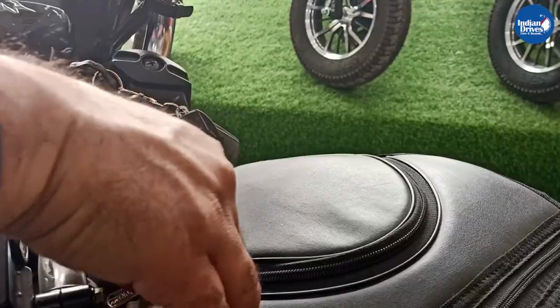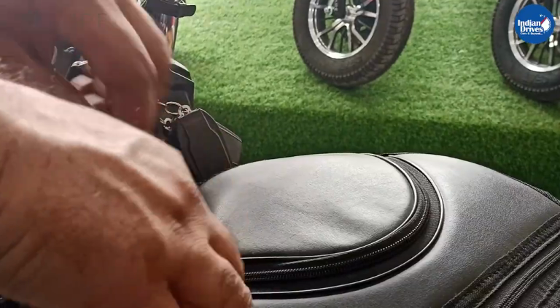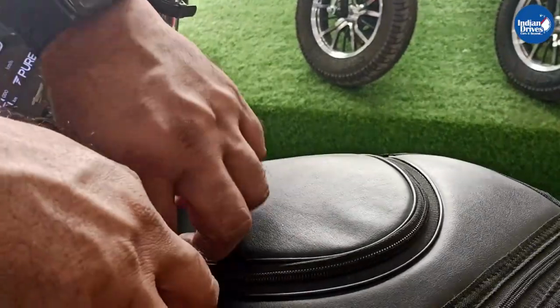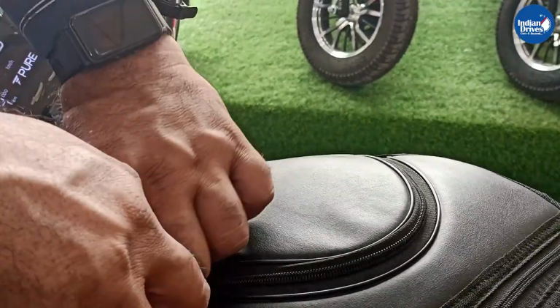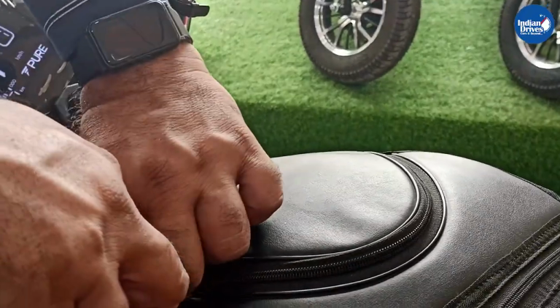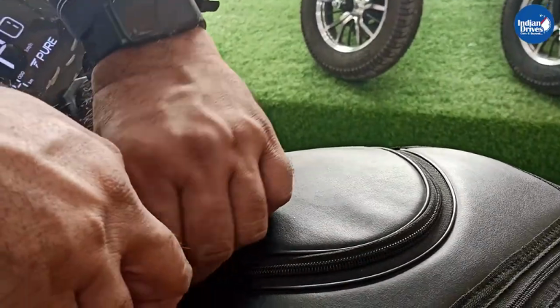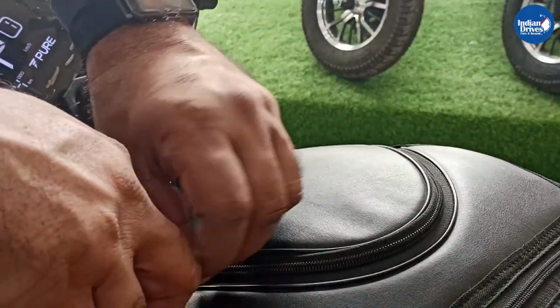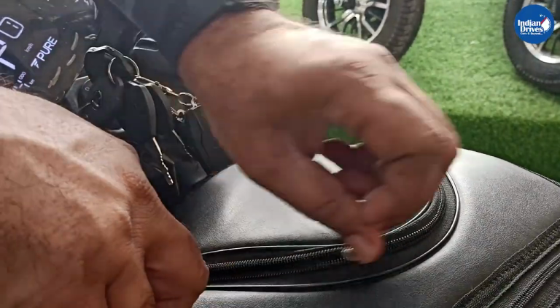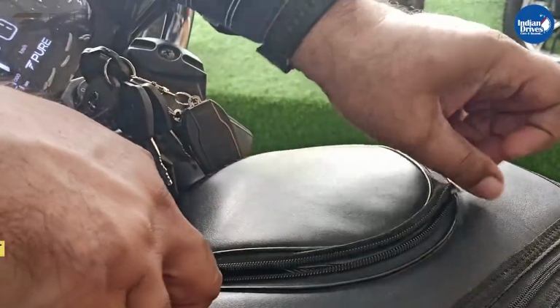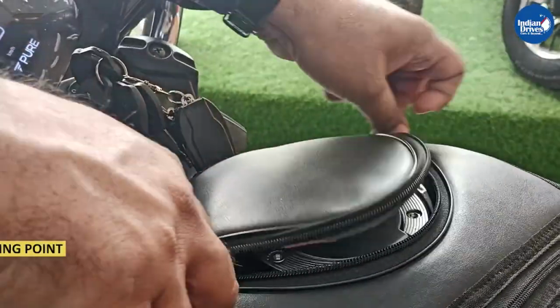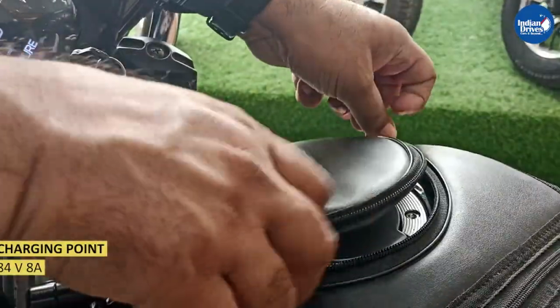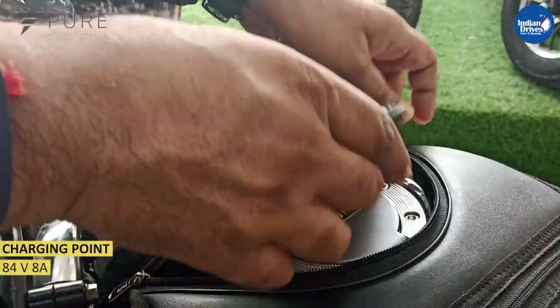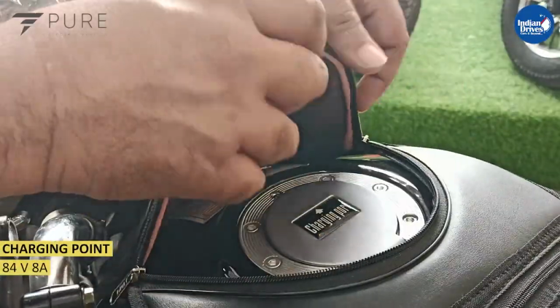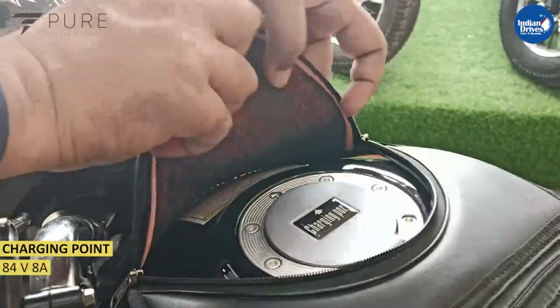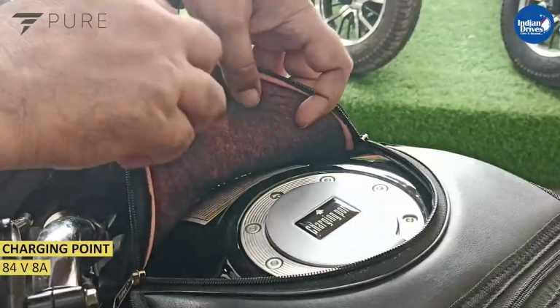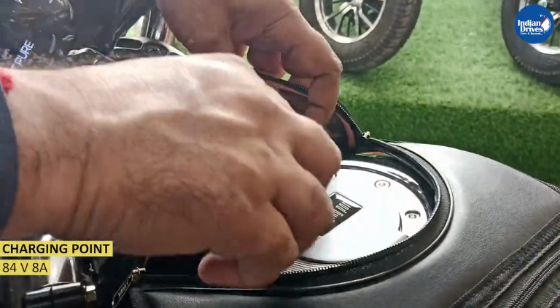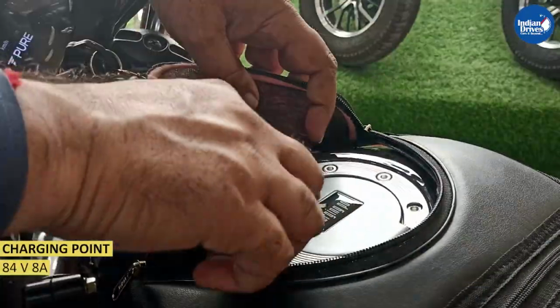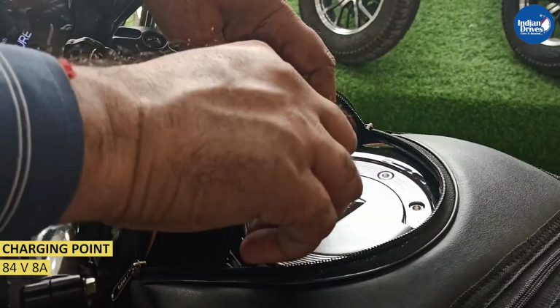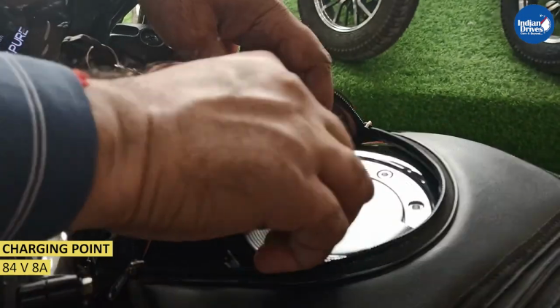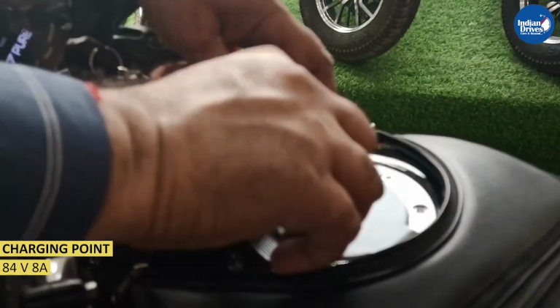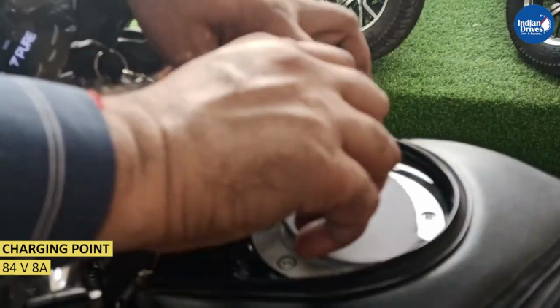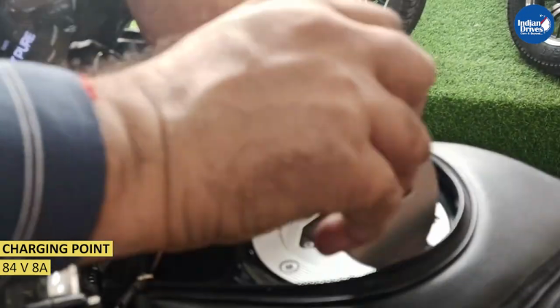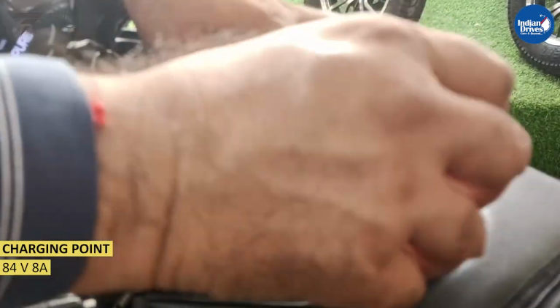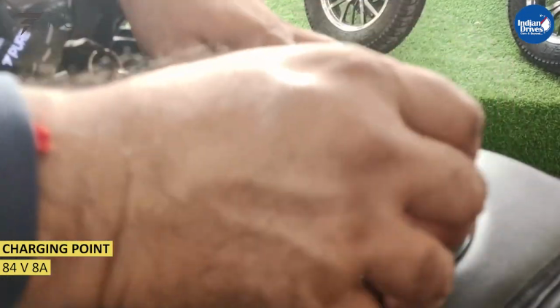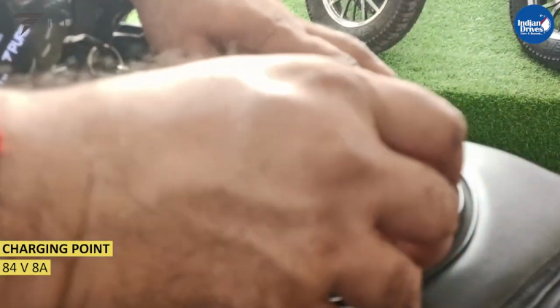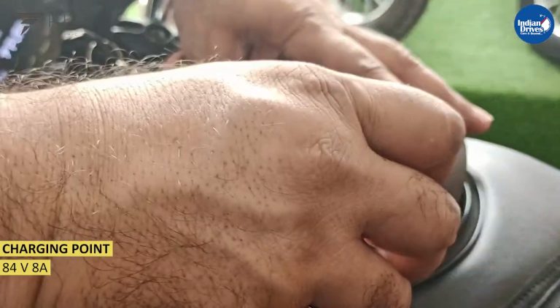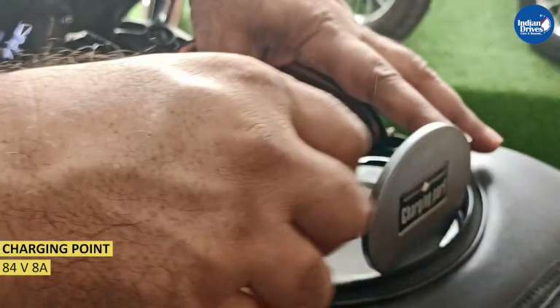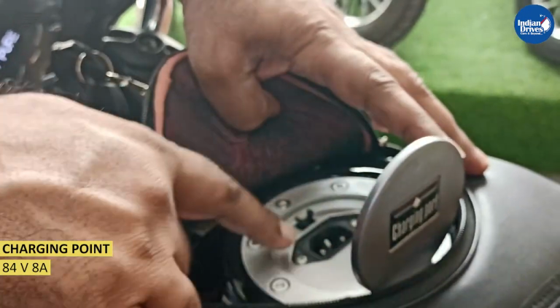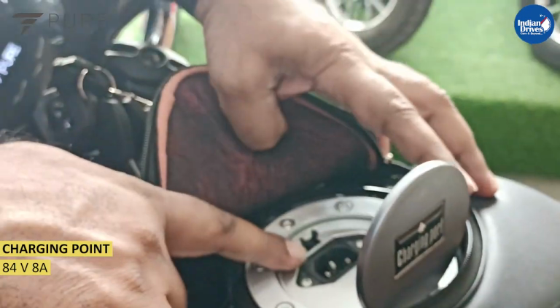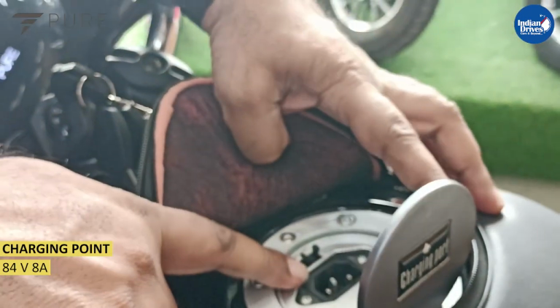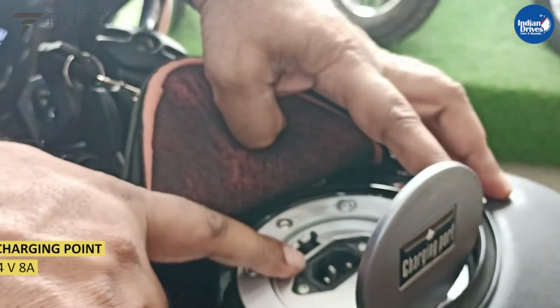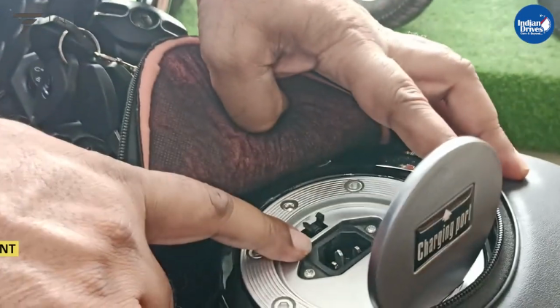The charging point is designed like a normal petrol fuel tank — you push here, open it, and that's the charging point.